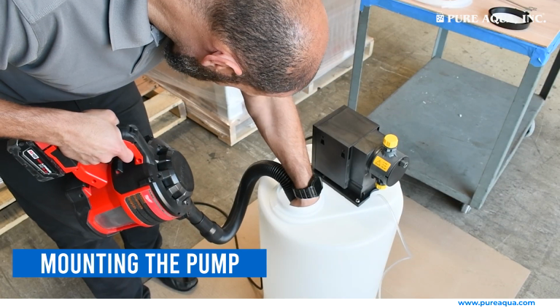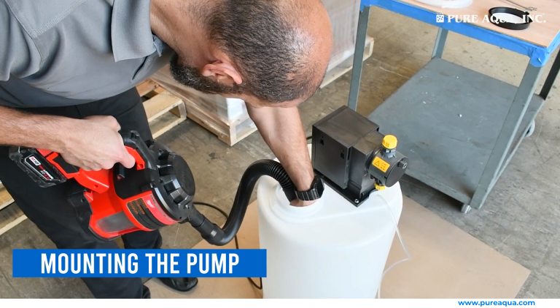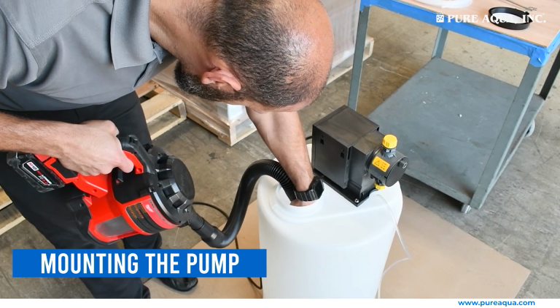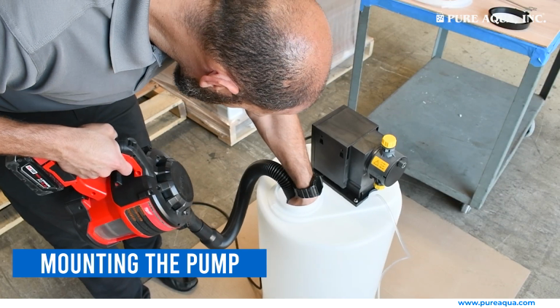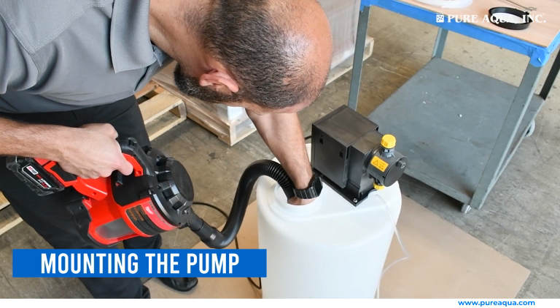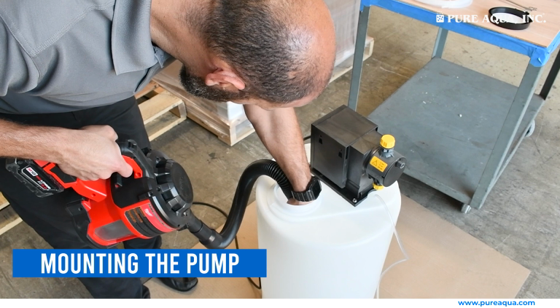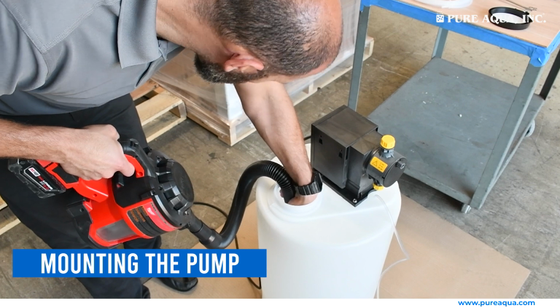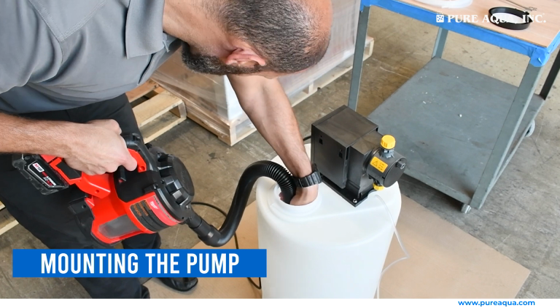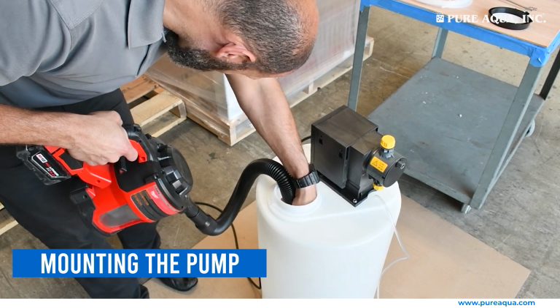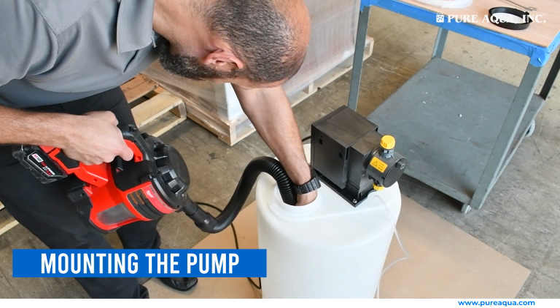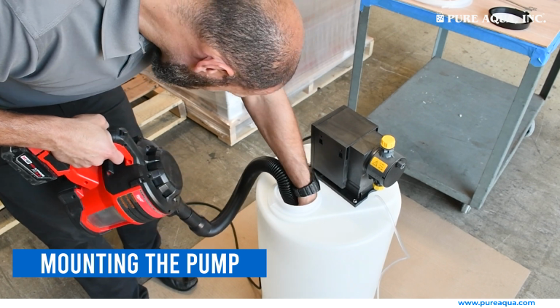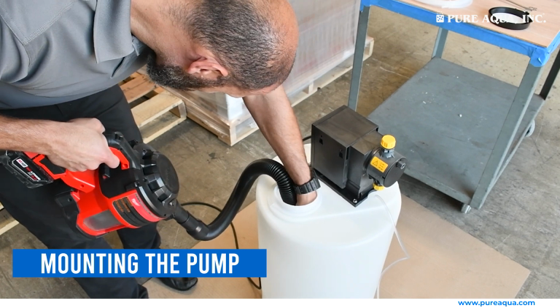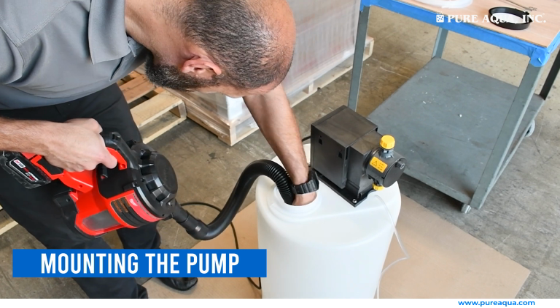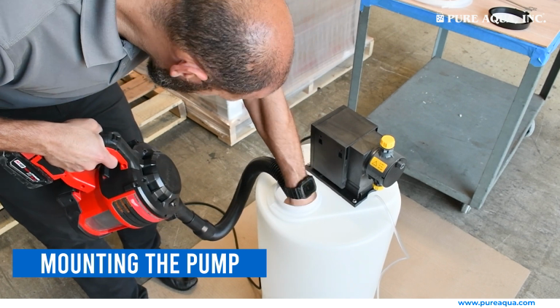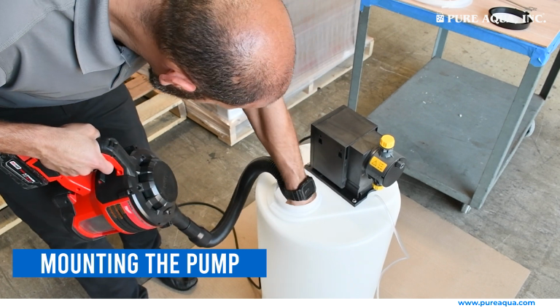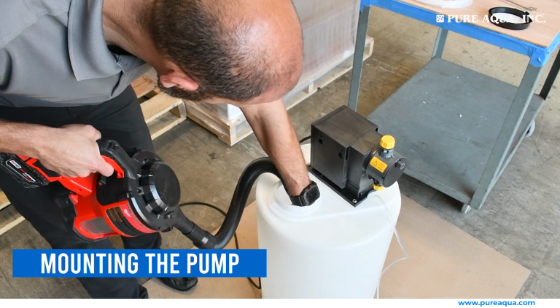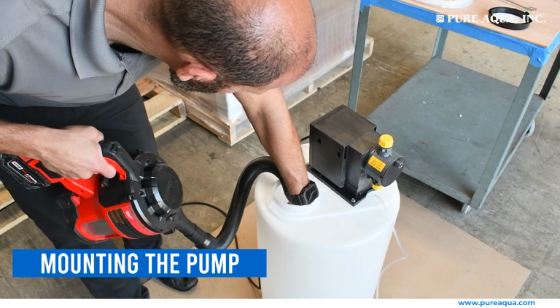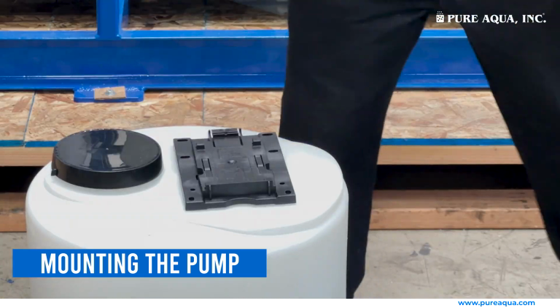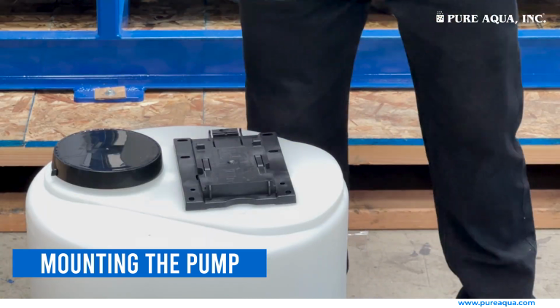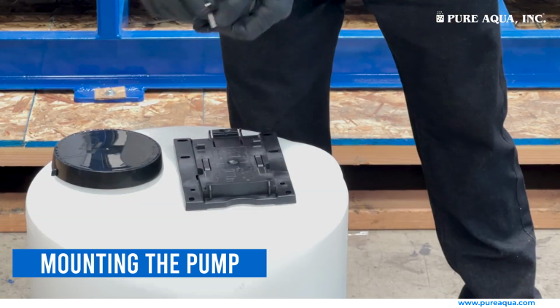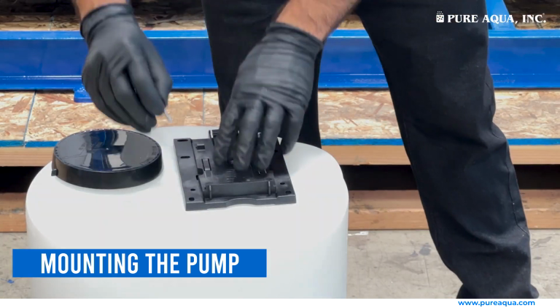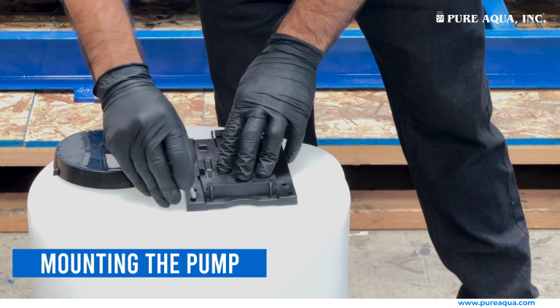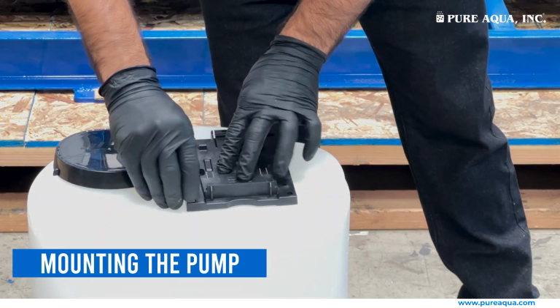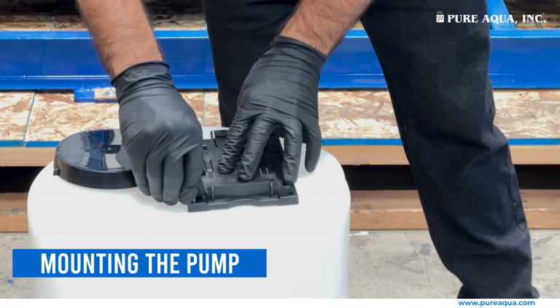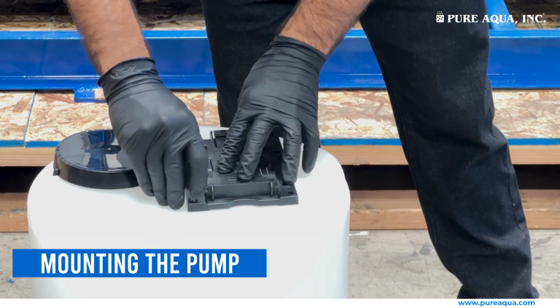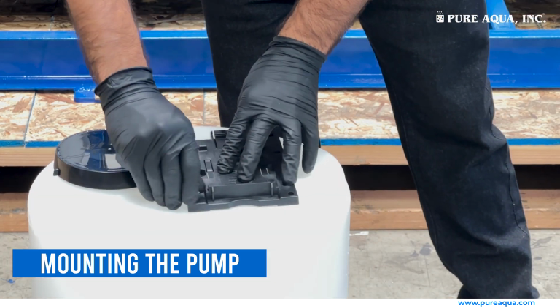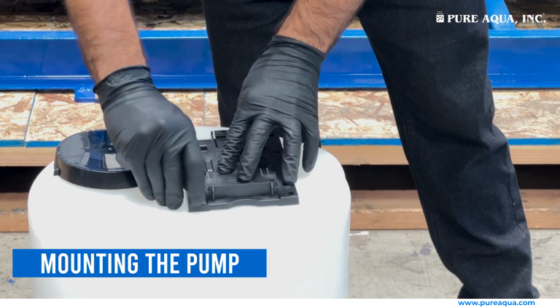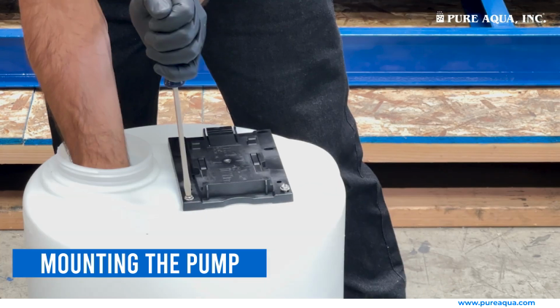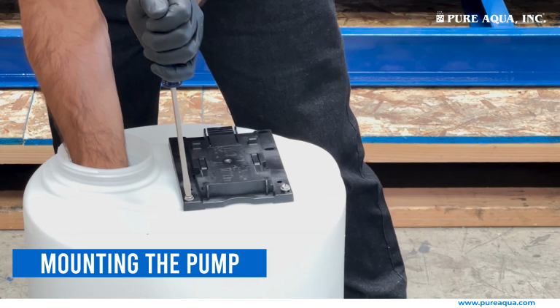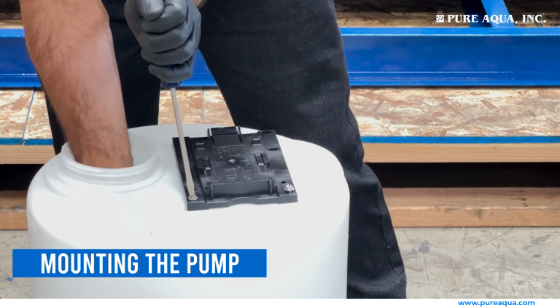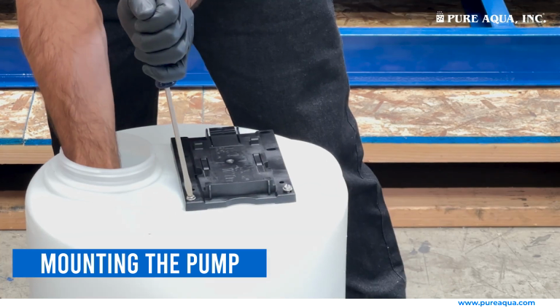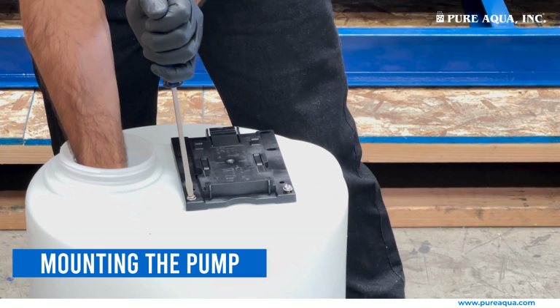Vacuum the tank and clean from debris. Mount the pump and tighten bolts — do not over-tighten.